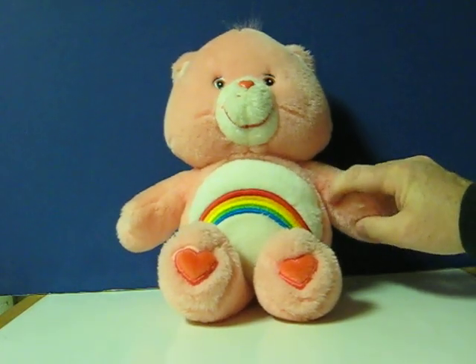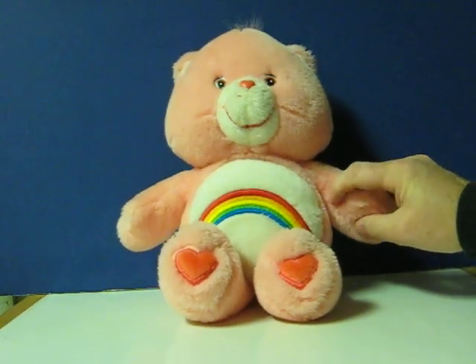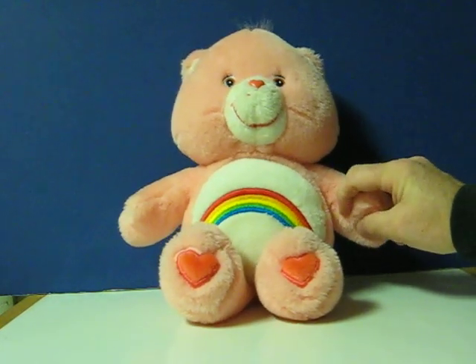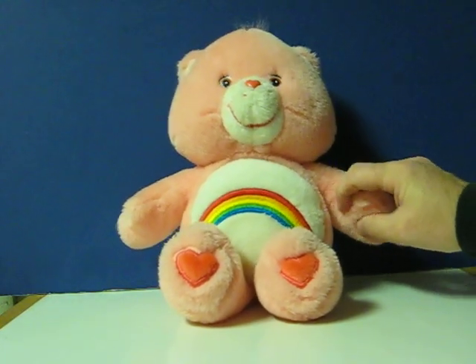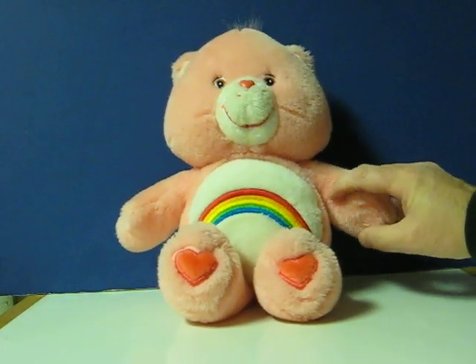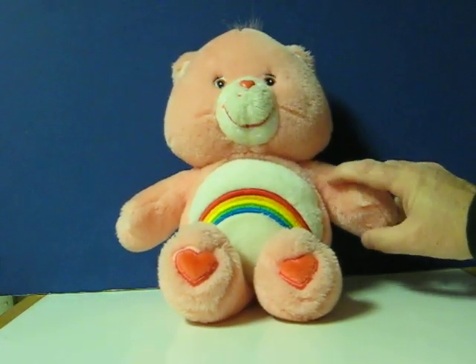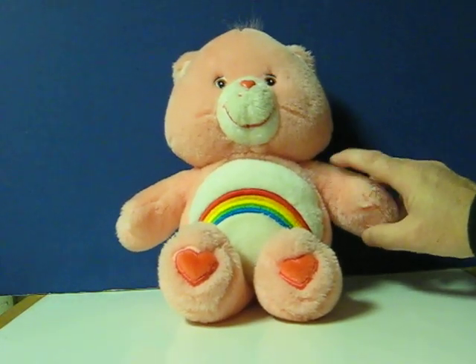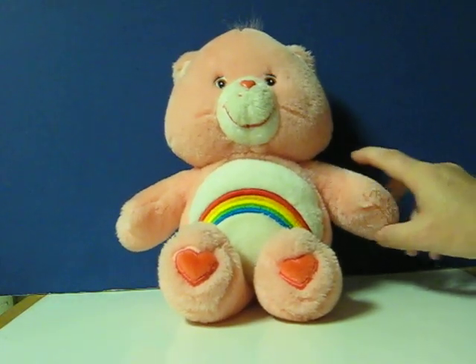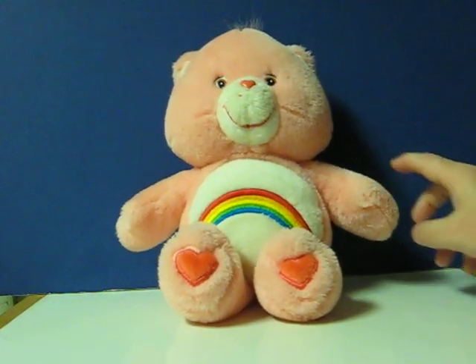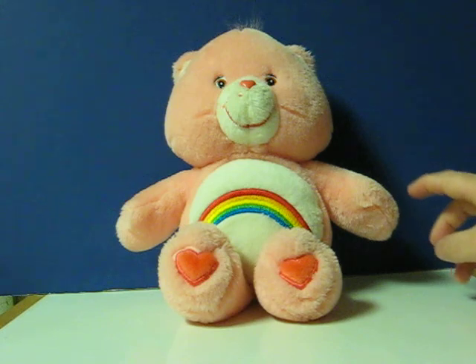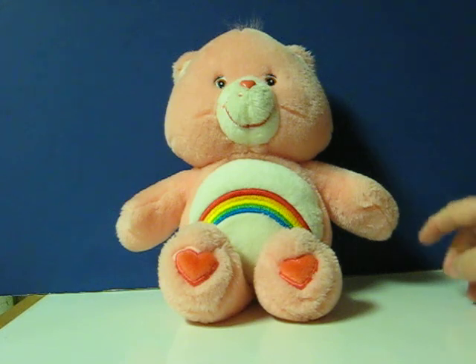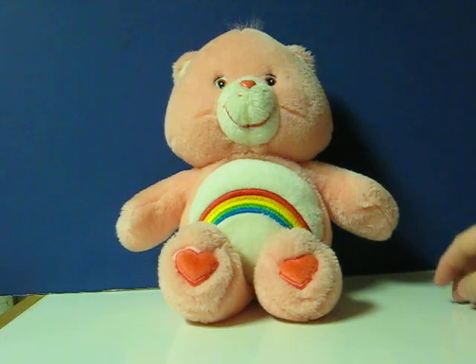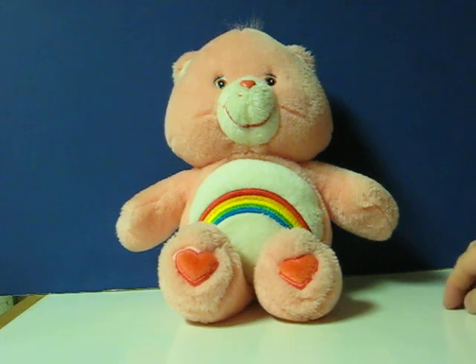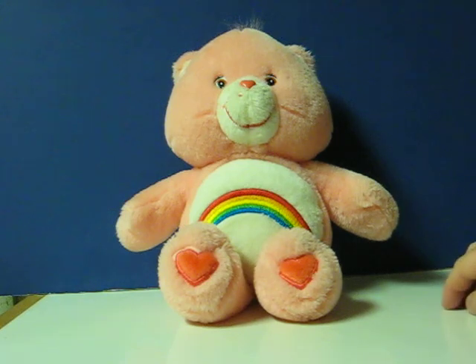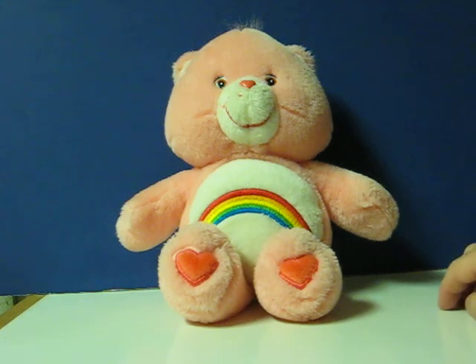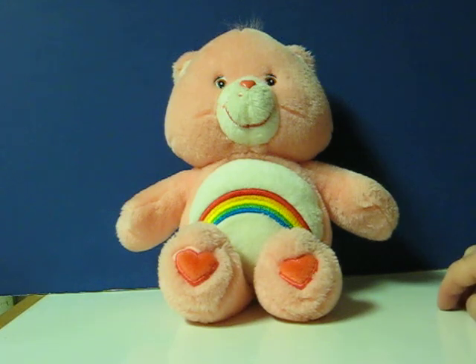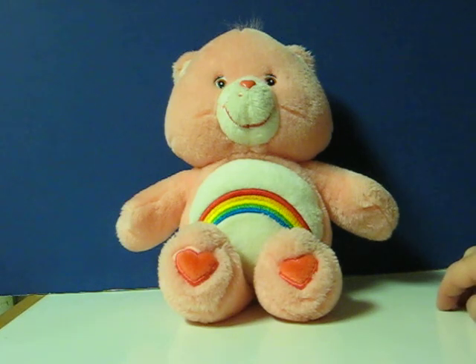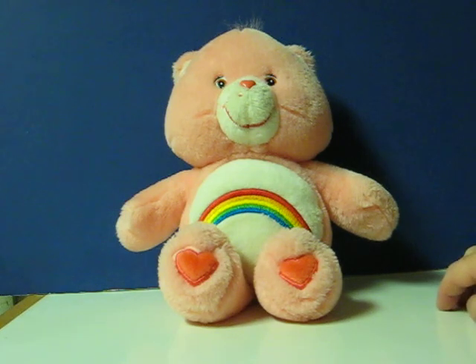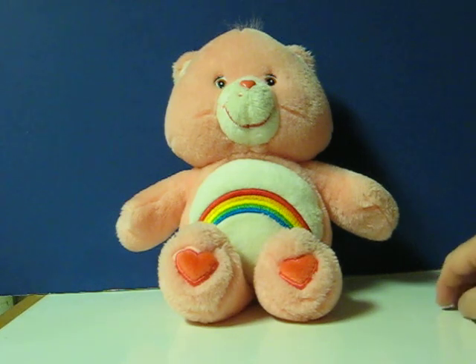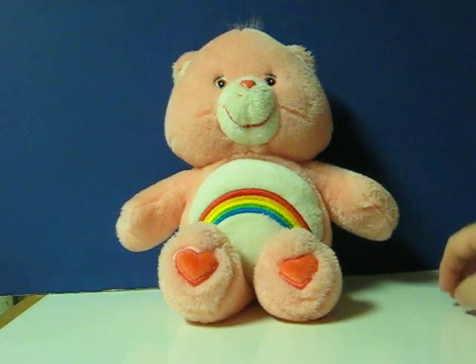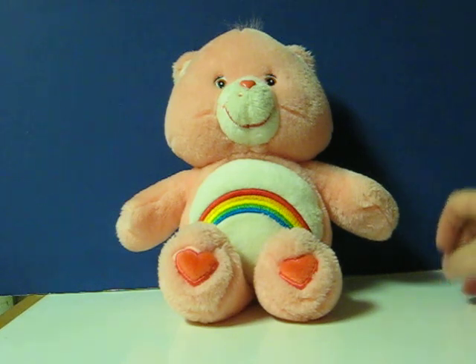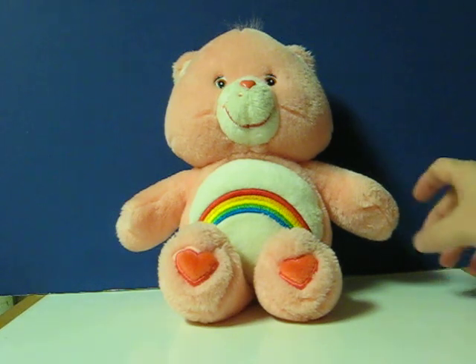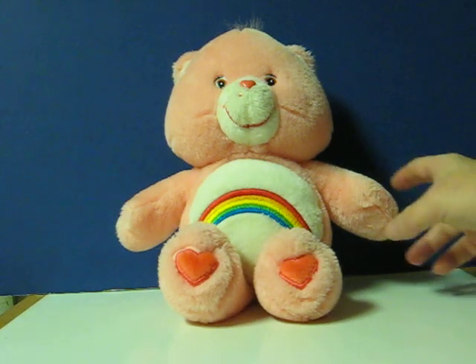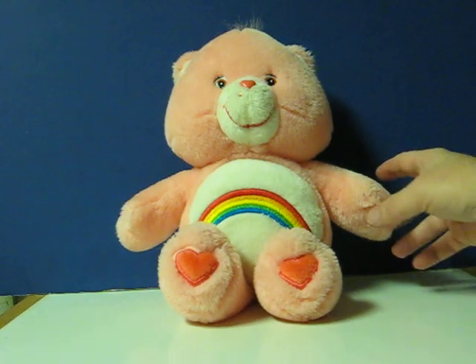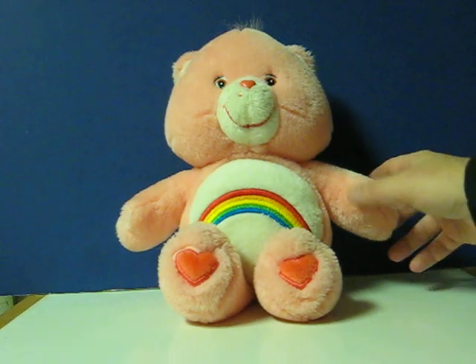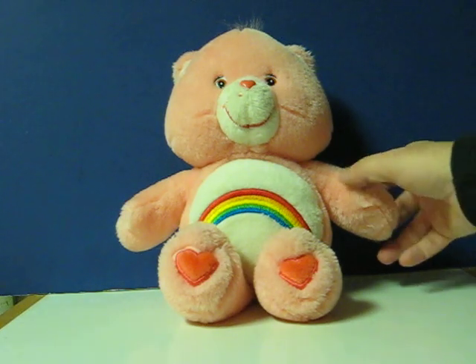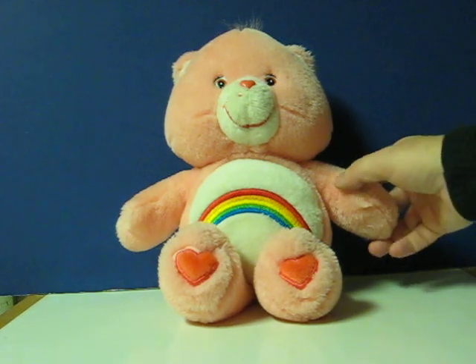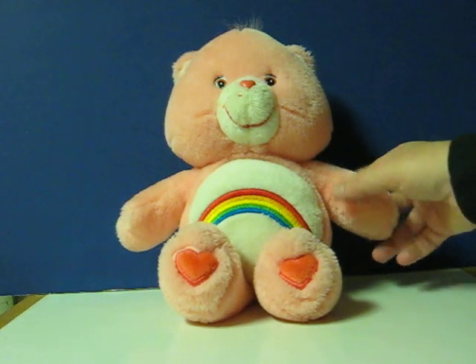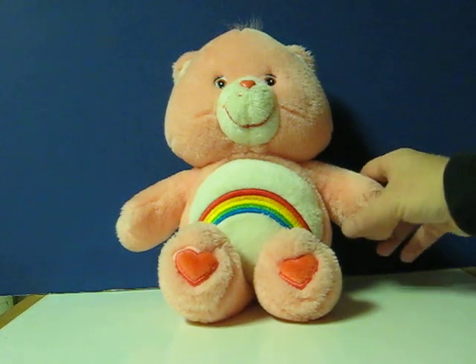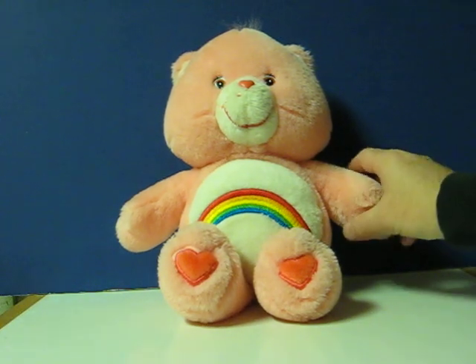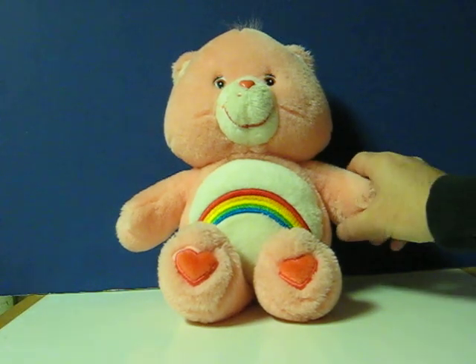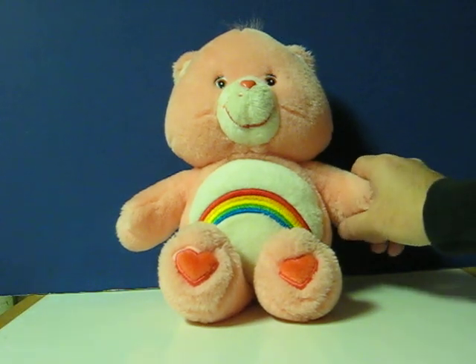"Hey, how about a Care Bear hug?" I'm pretty sure that's a loose connection in the paw there.